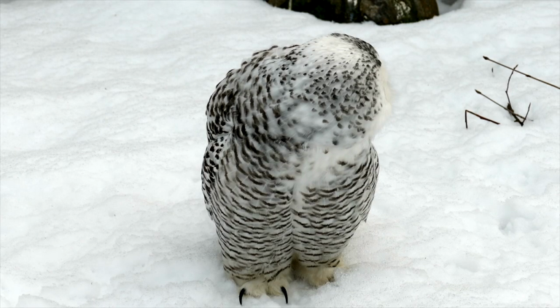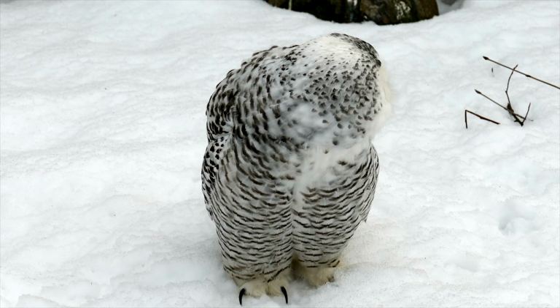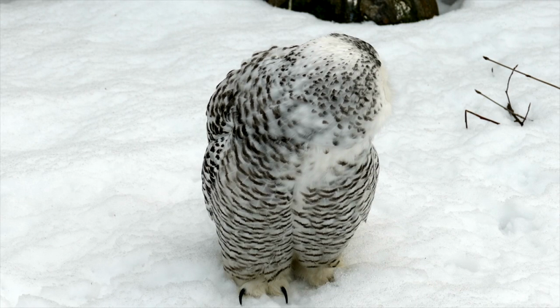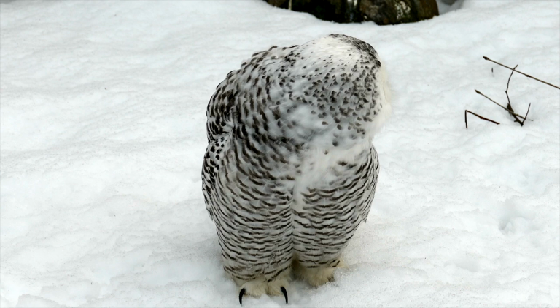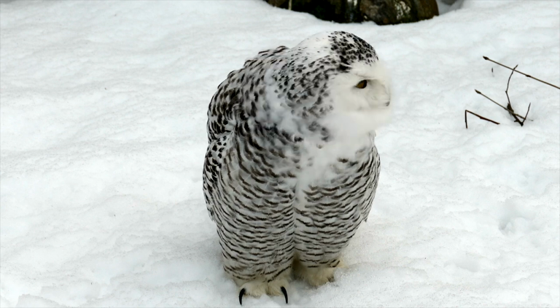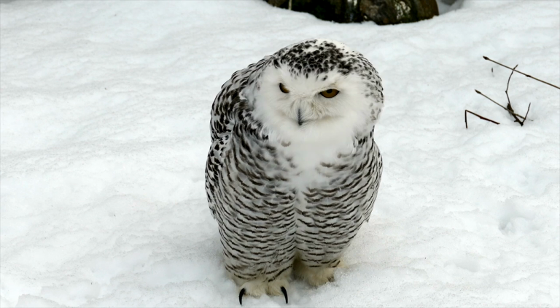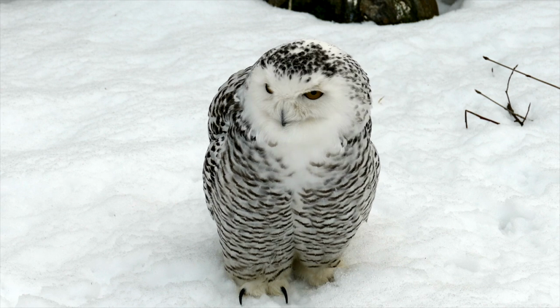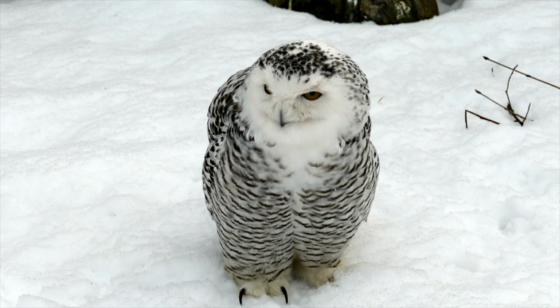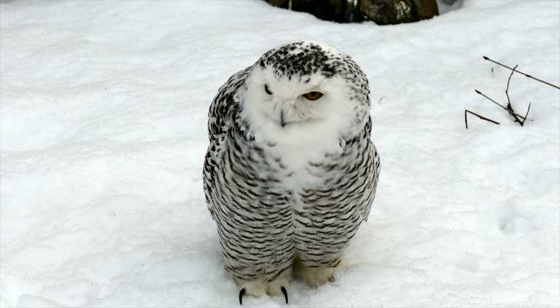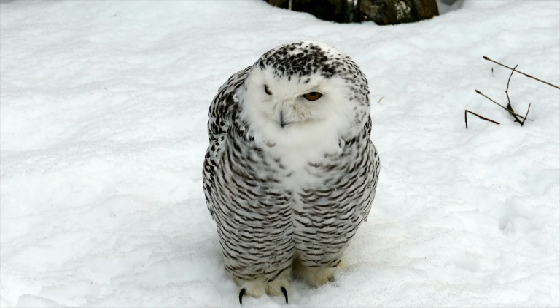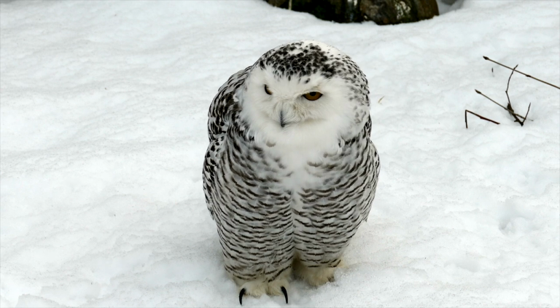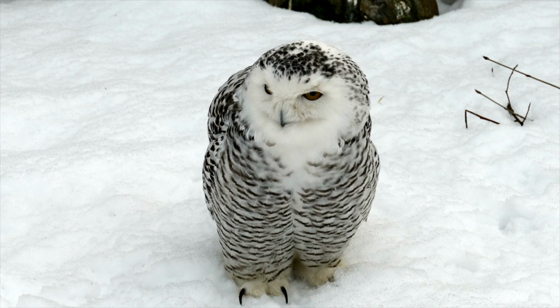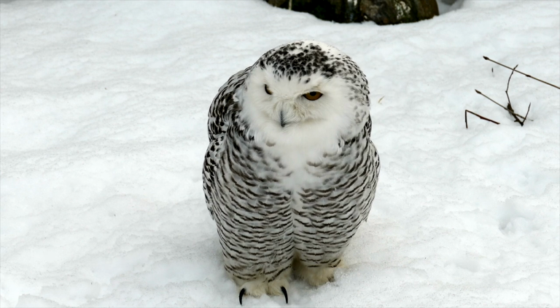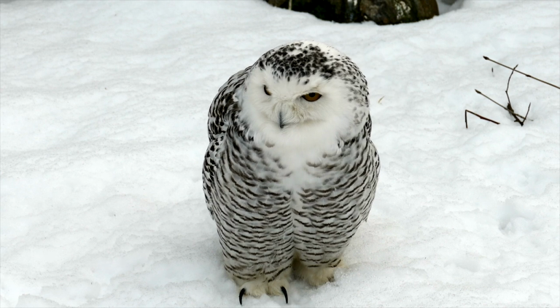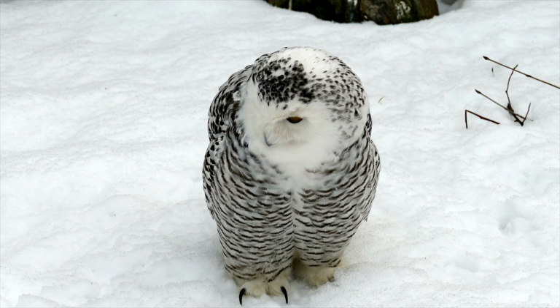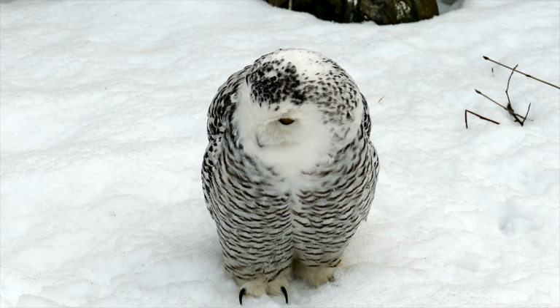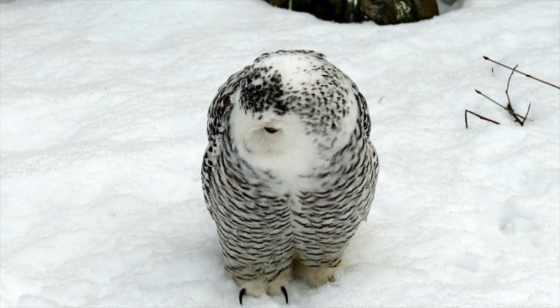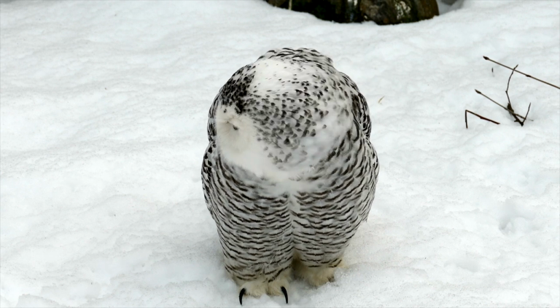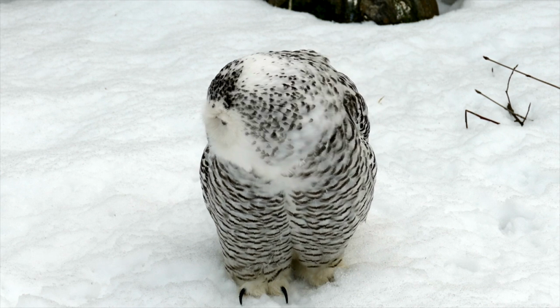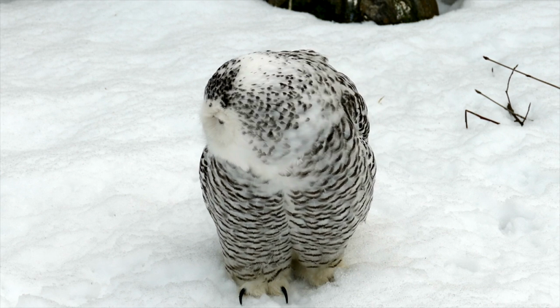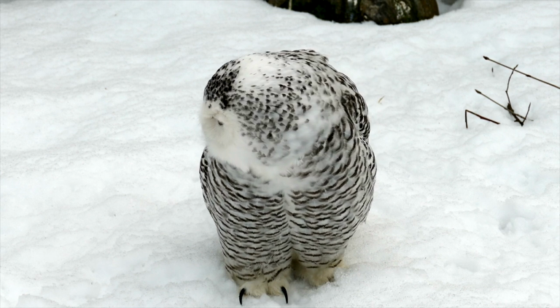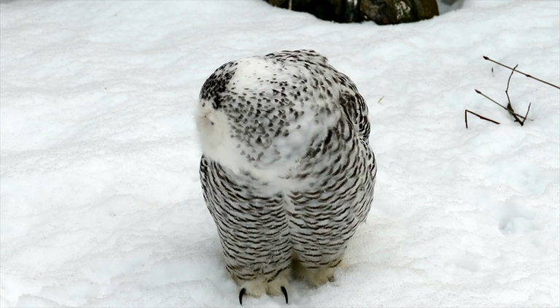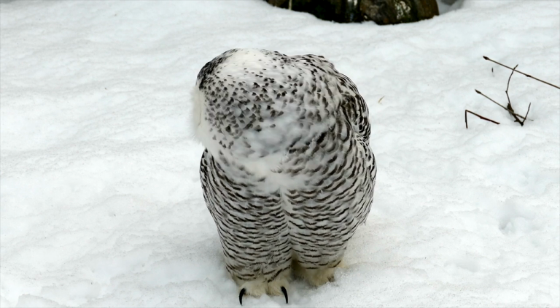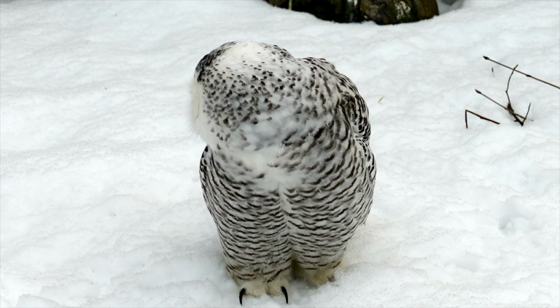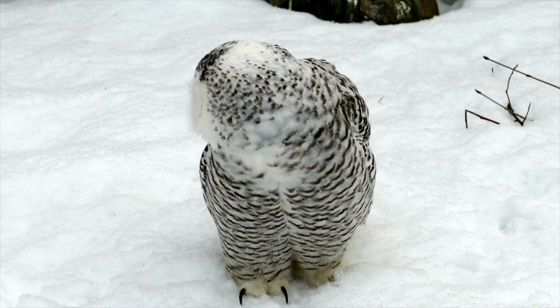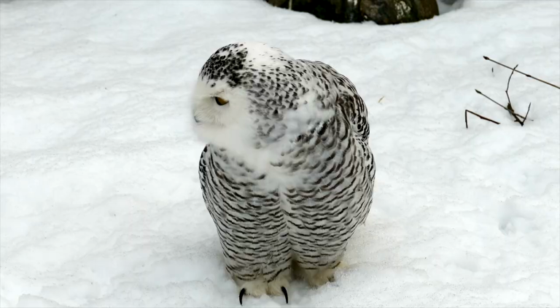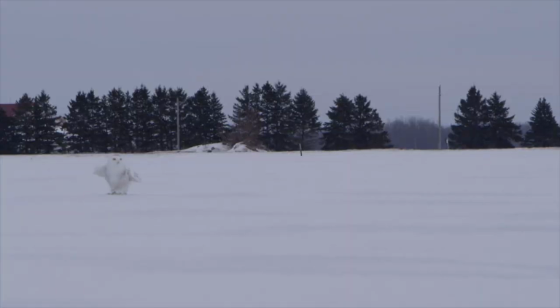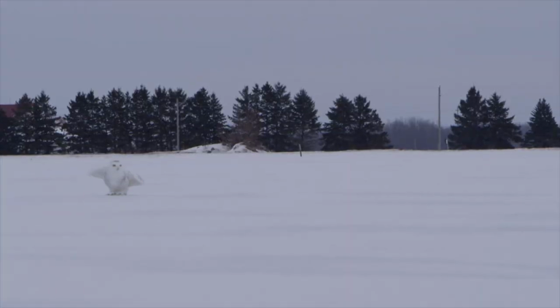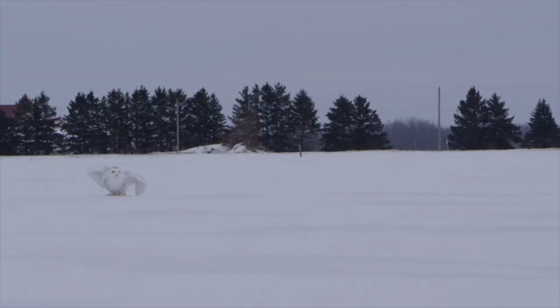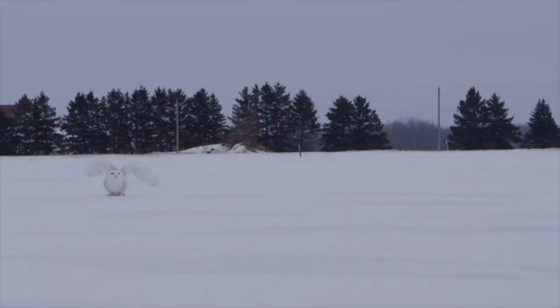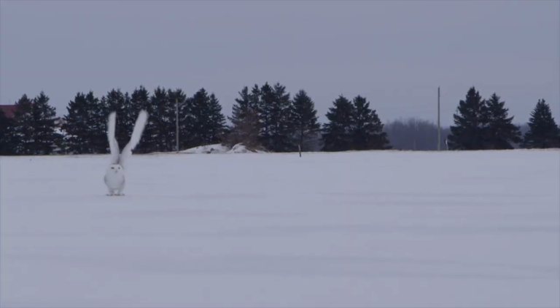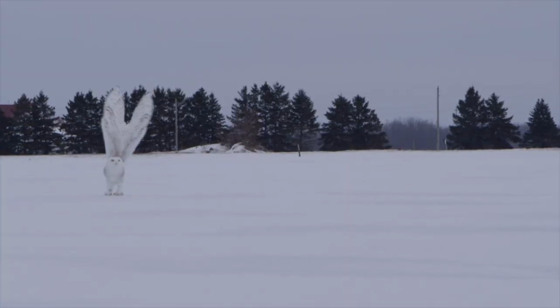It's an exquisite blend of biology and physics, a testament to nature's ingenuity. Who needs a whisper mode when you have owl wings?